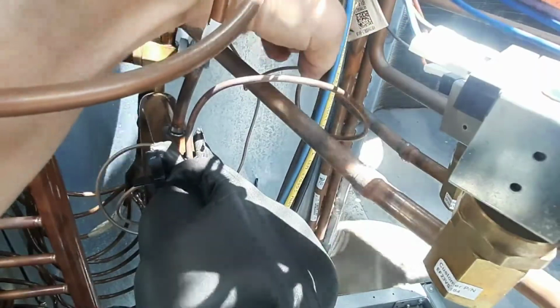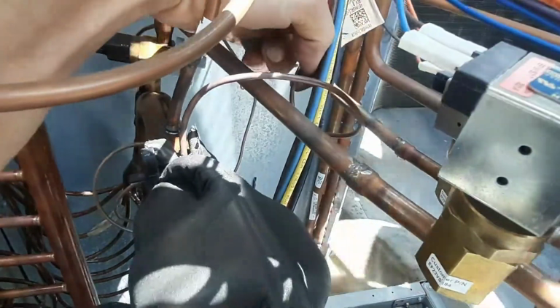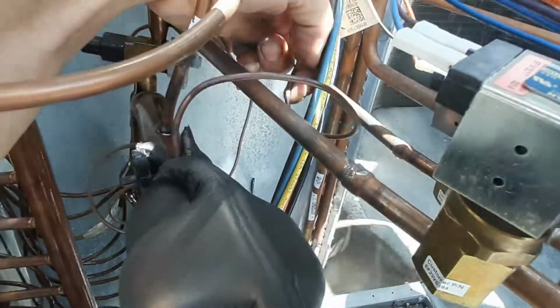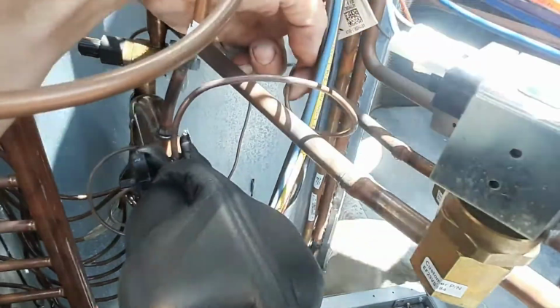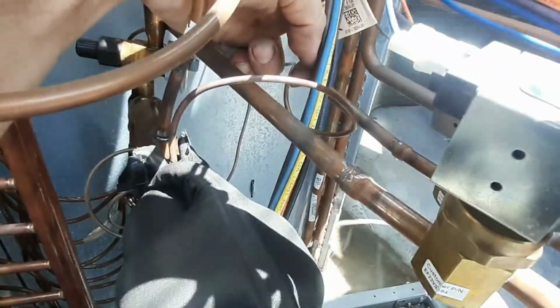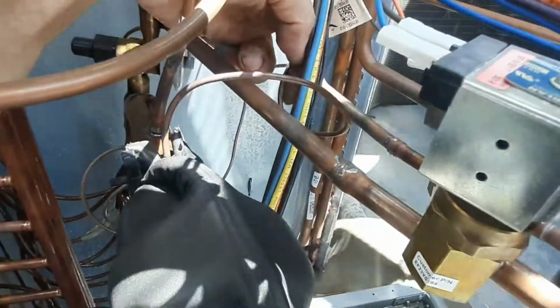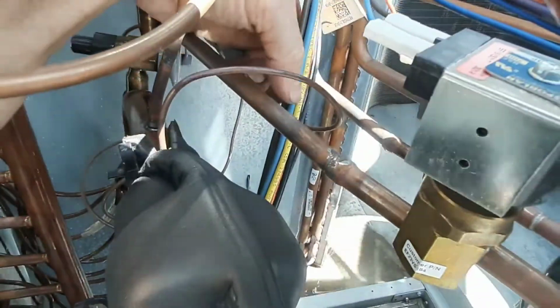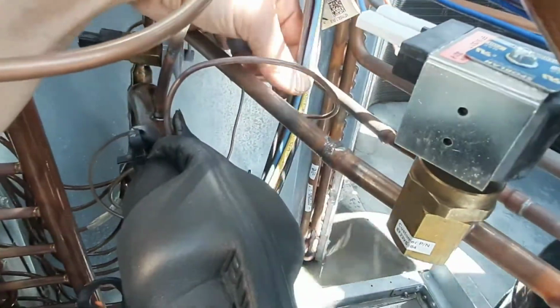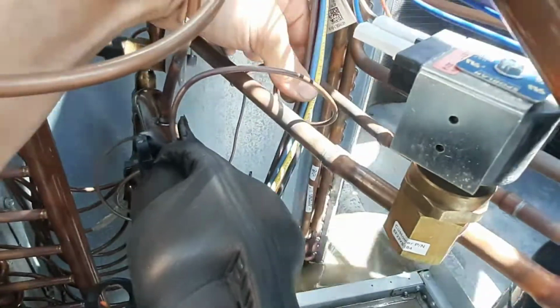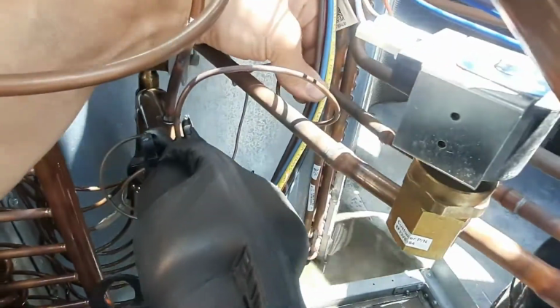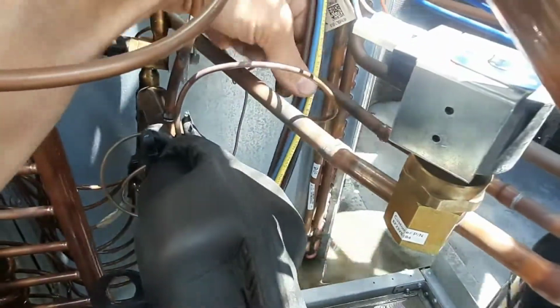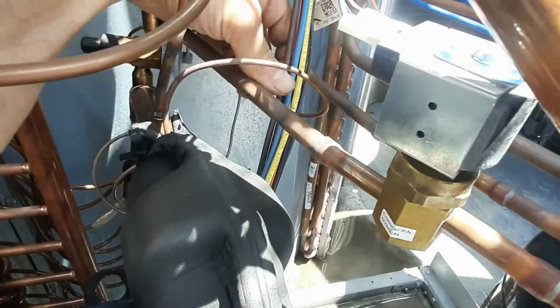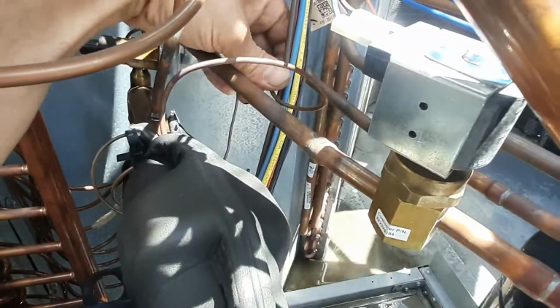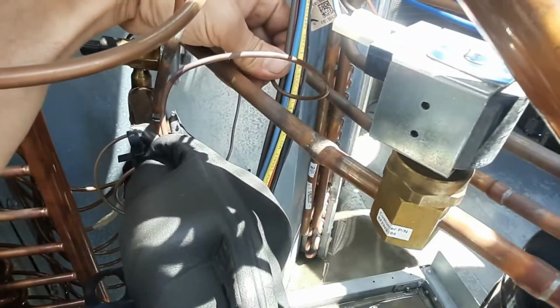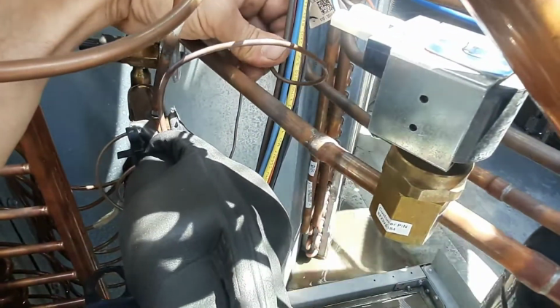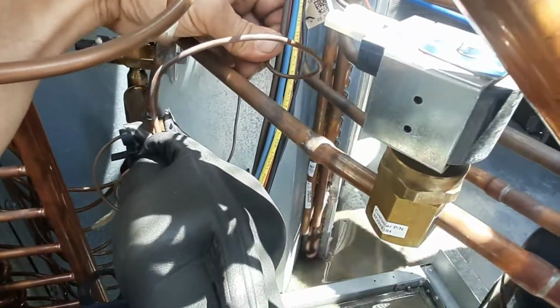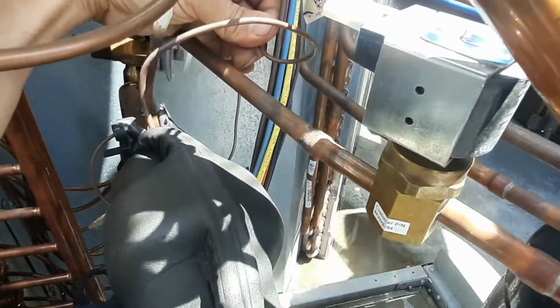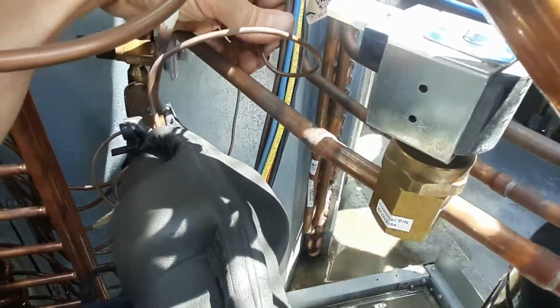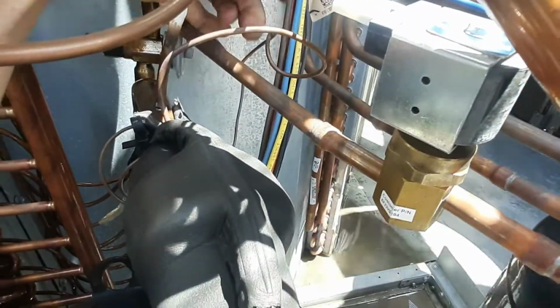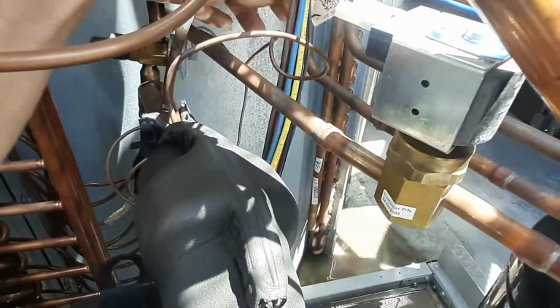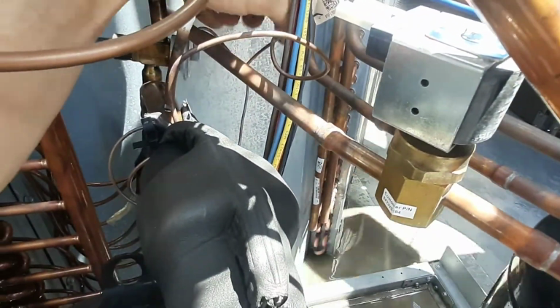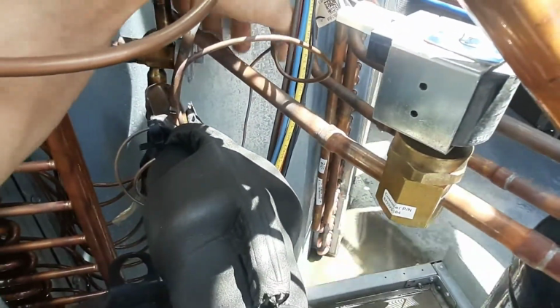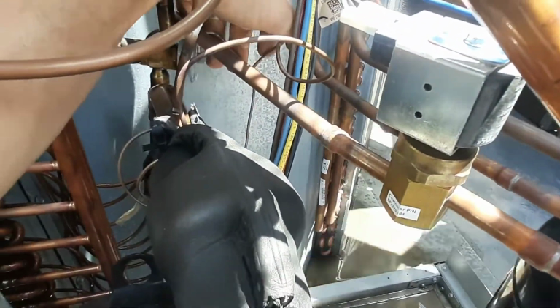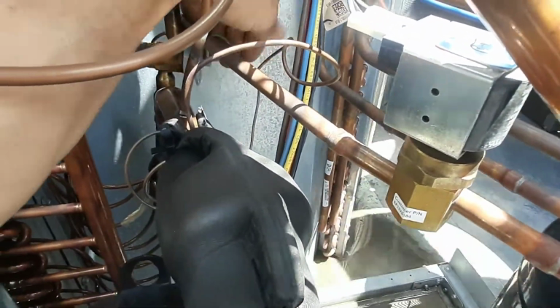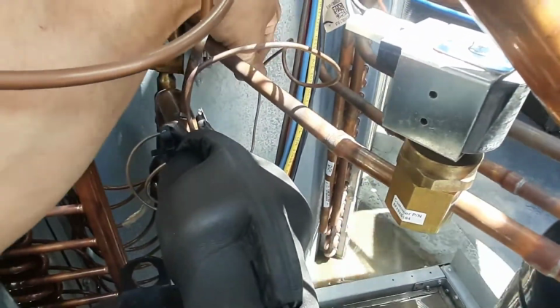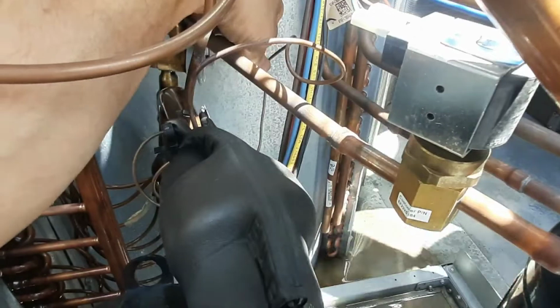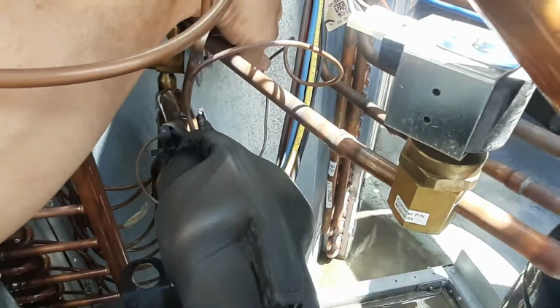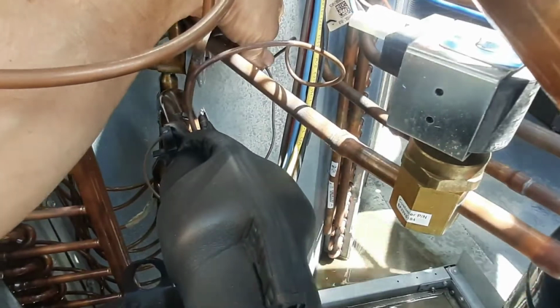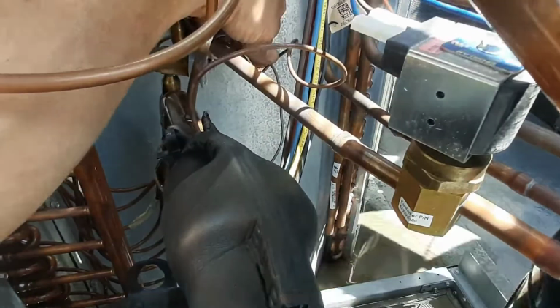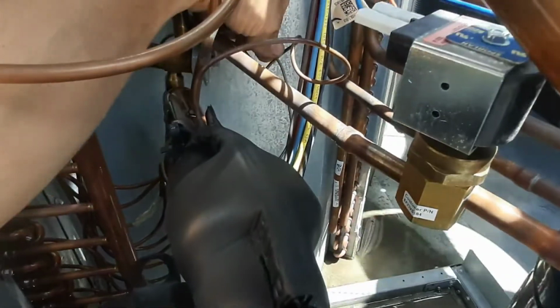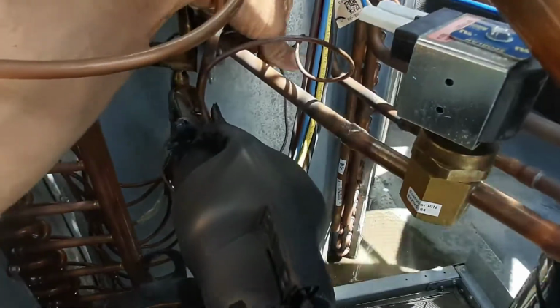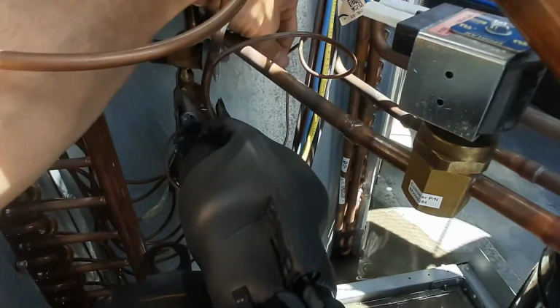Those are rubbing wires — these are usually laying on a line somewhere. That's what I was afraid I was gonna find.